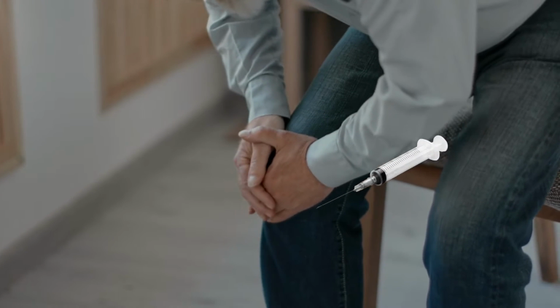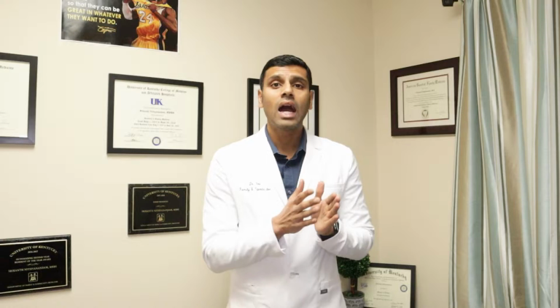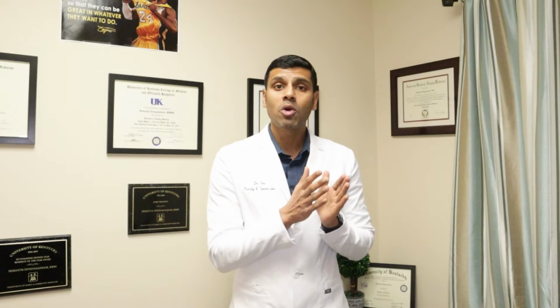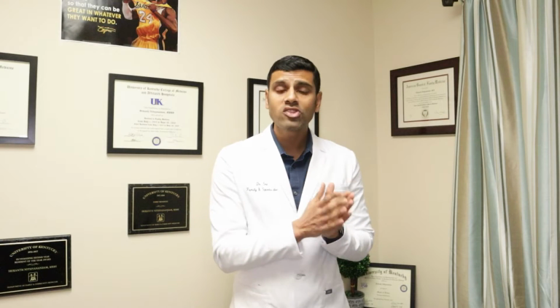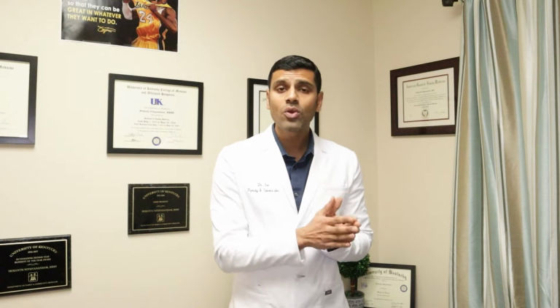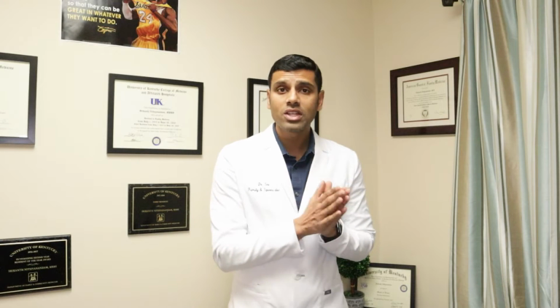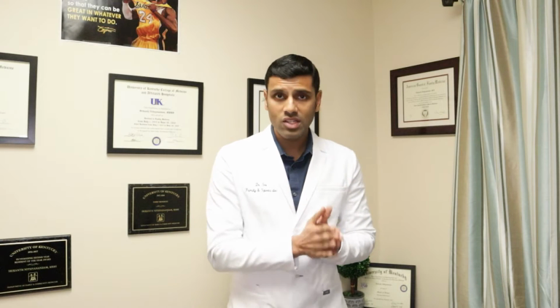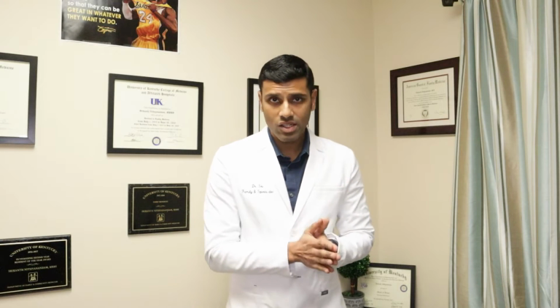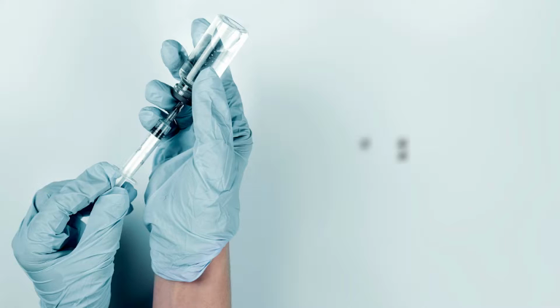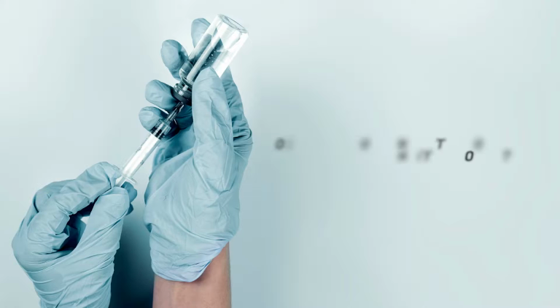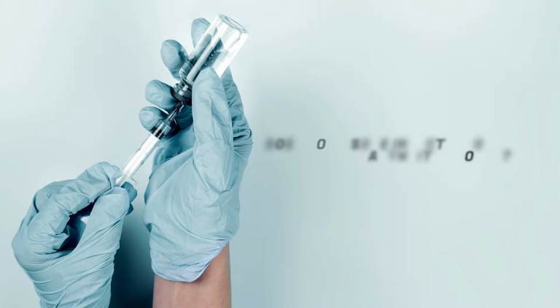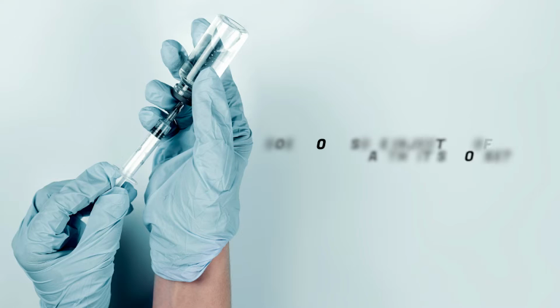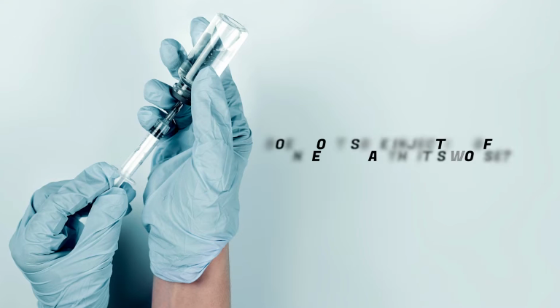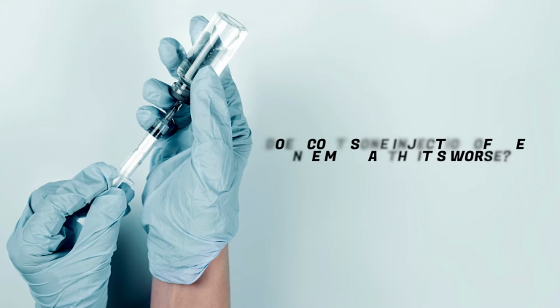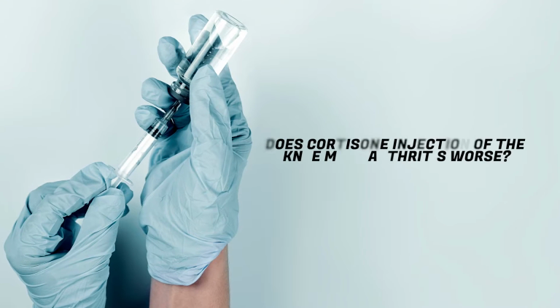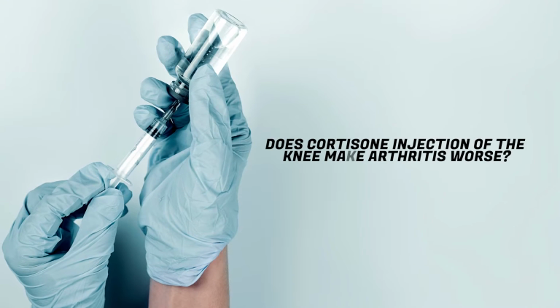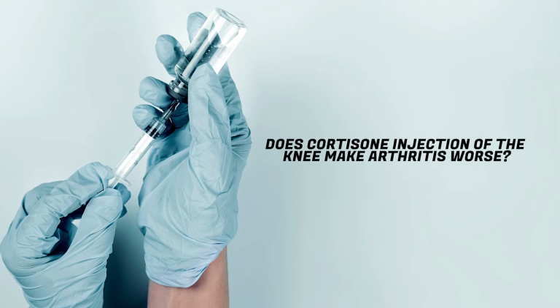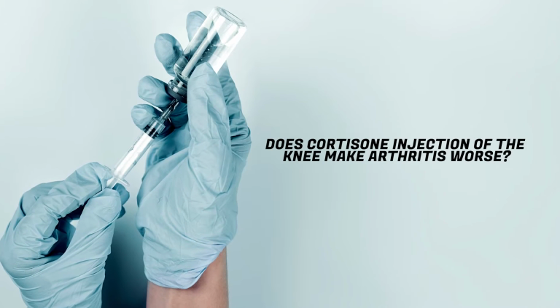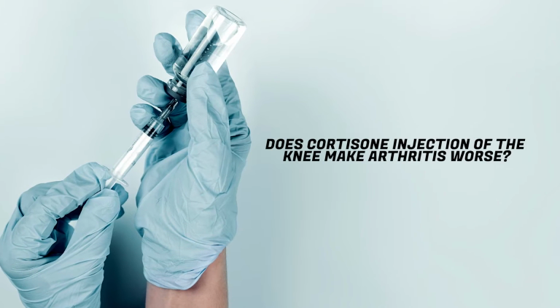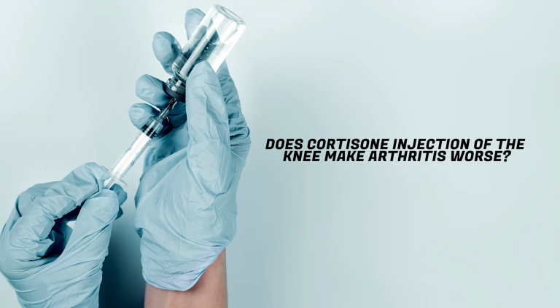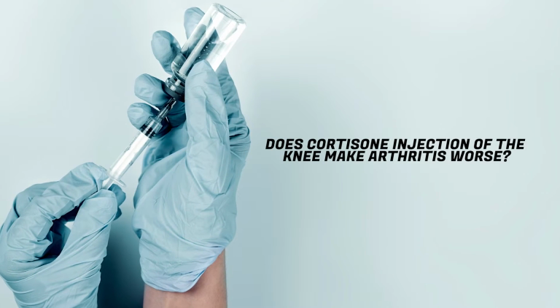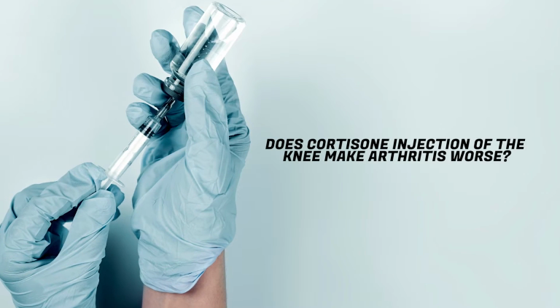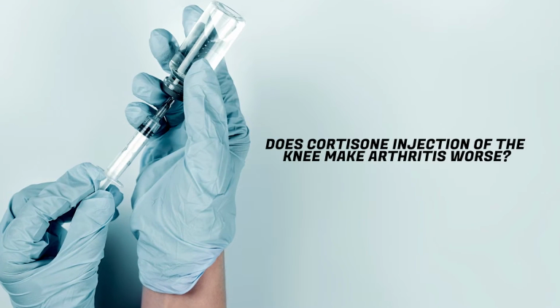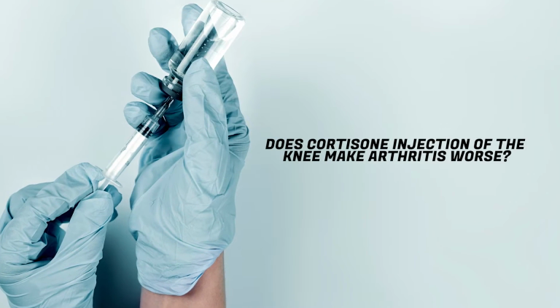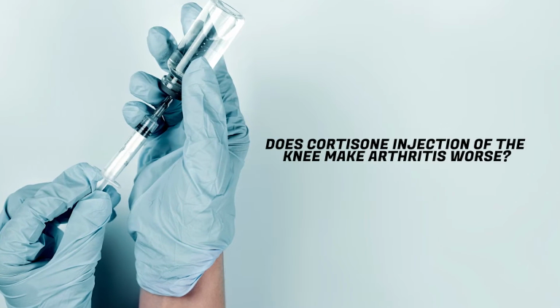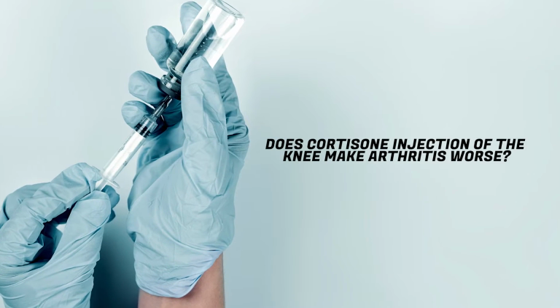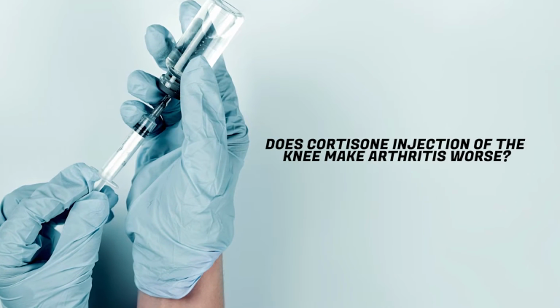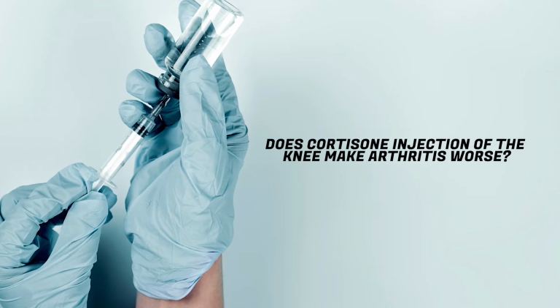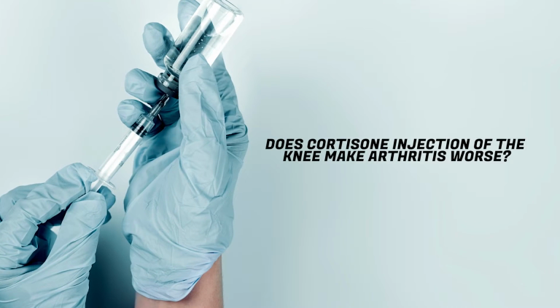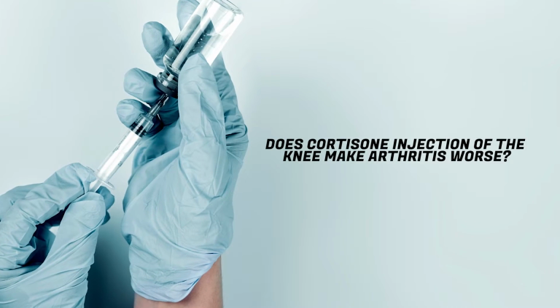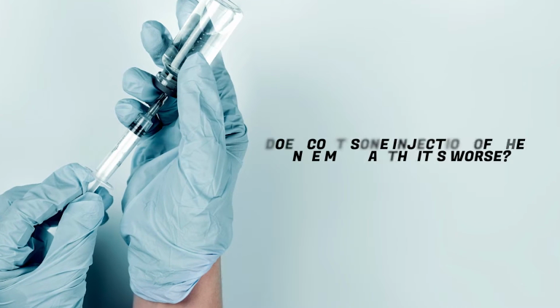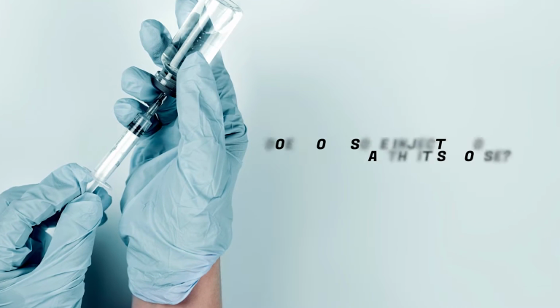I'm also going to discuss if the cortisone injection can make the arthritis worse or not.